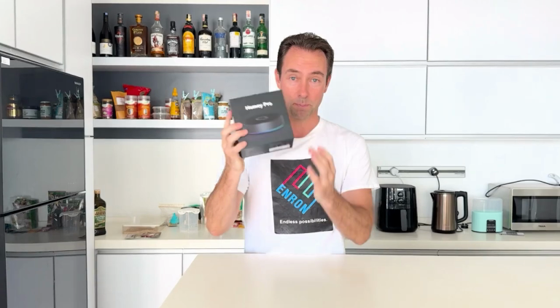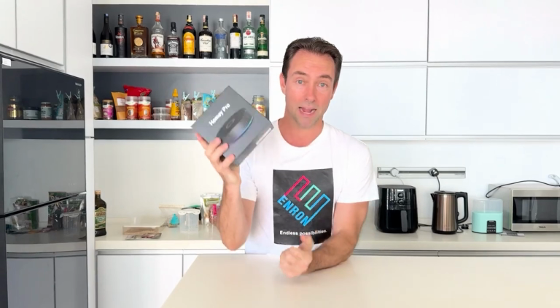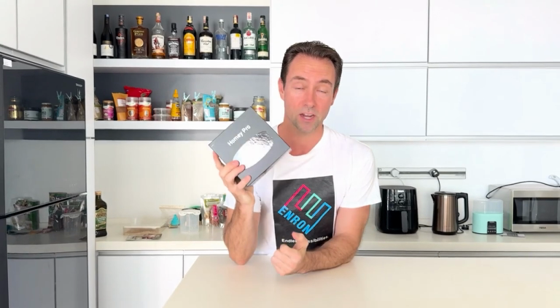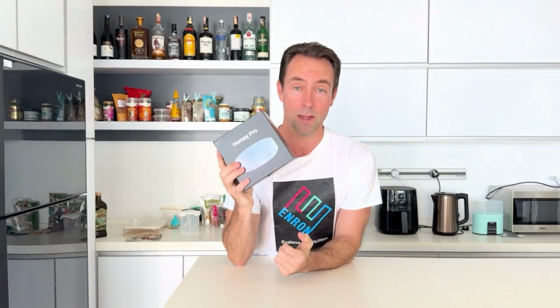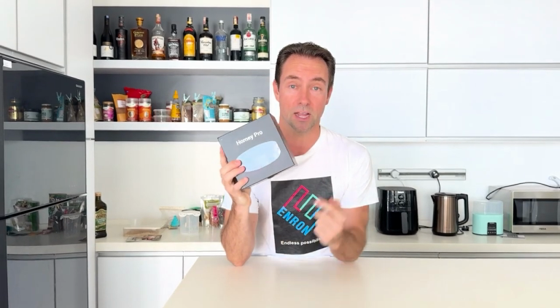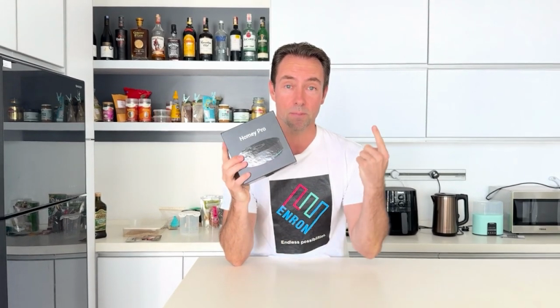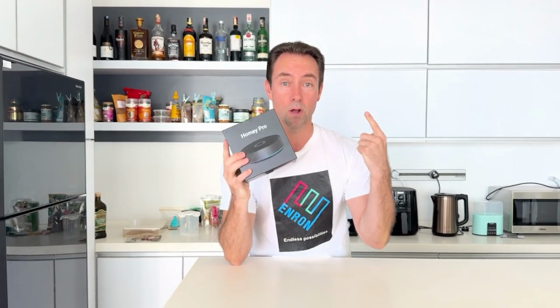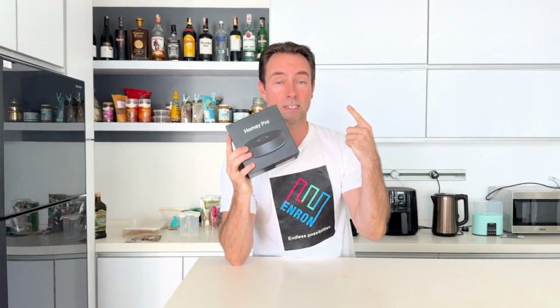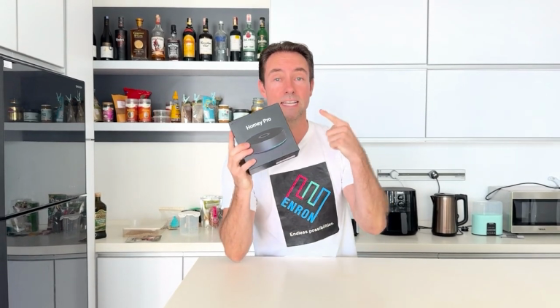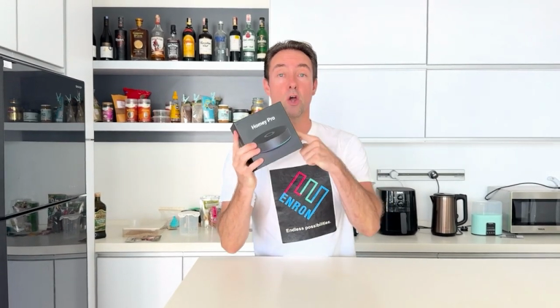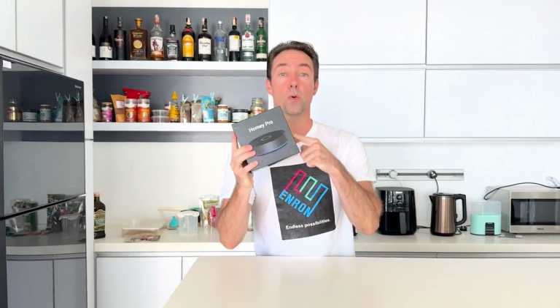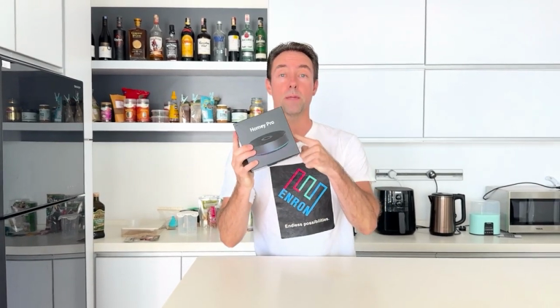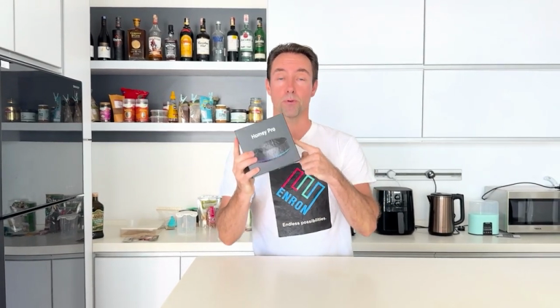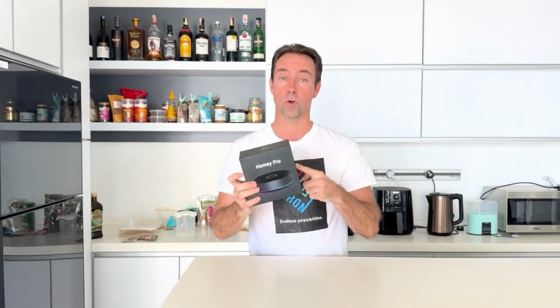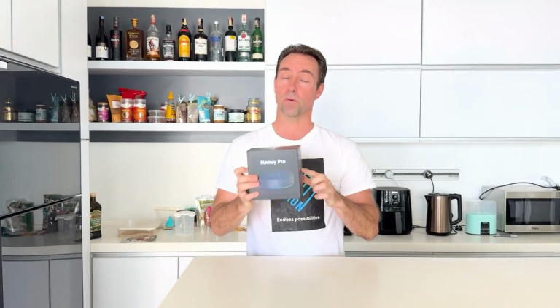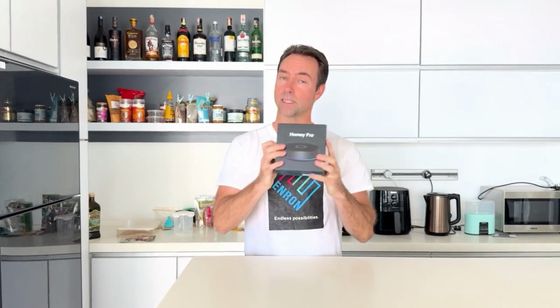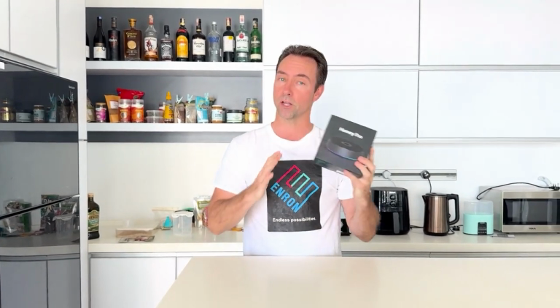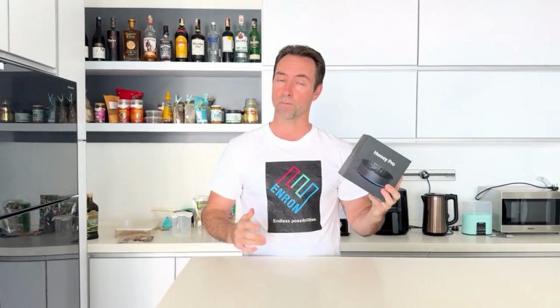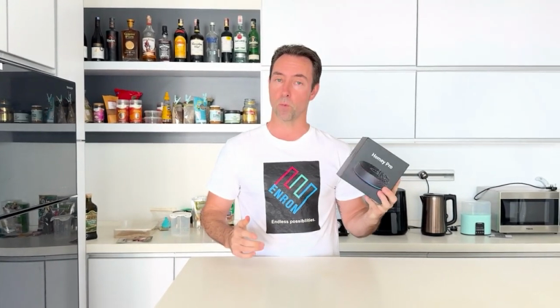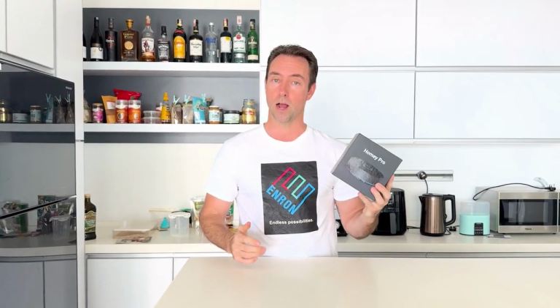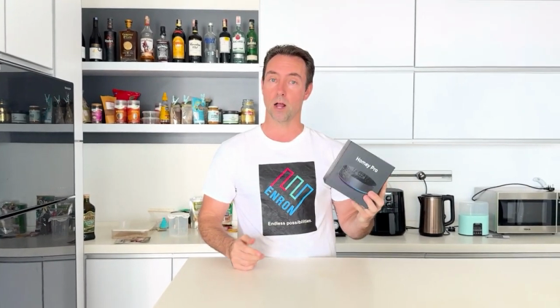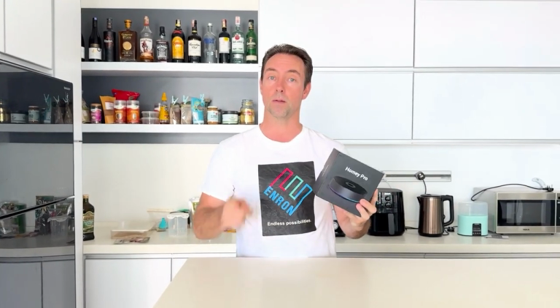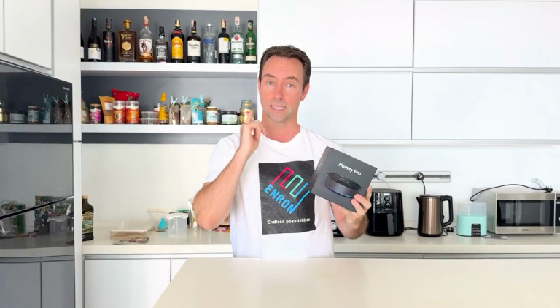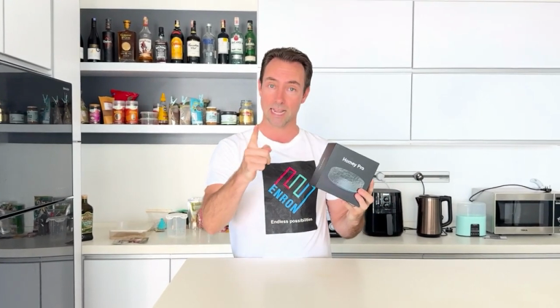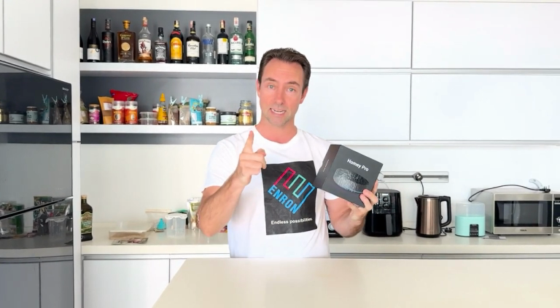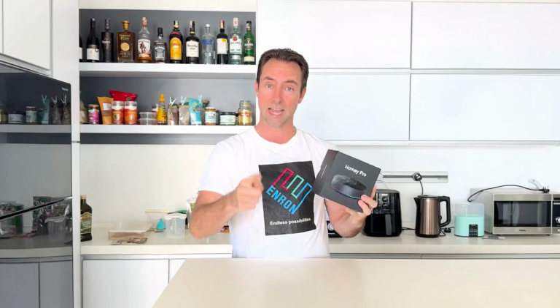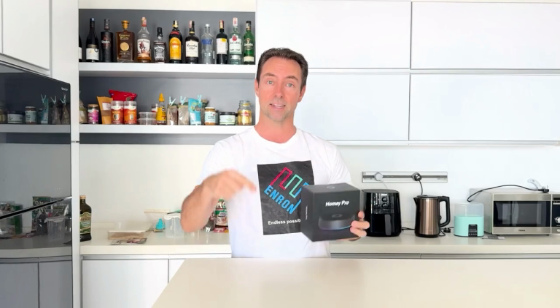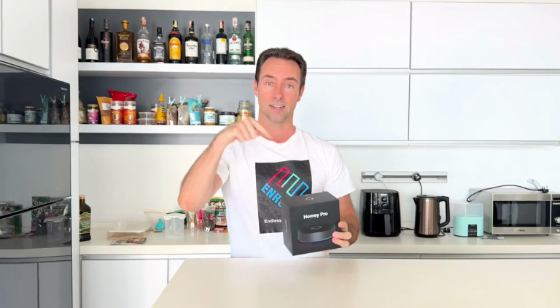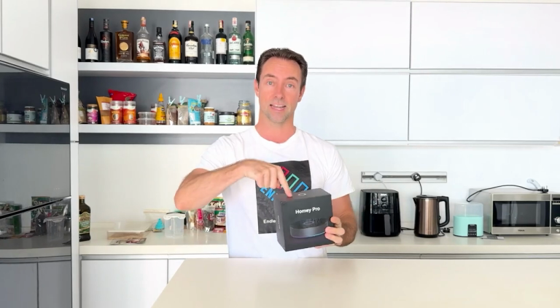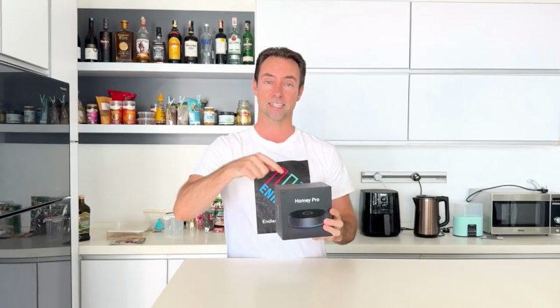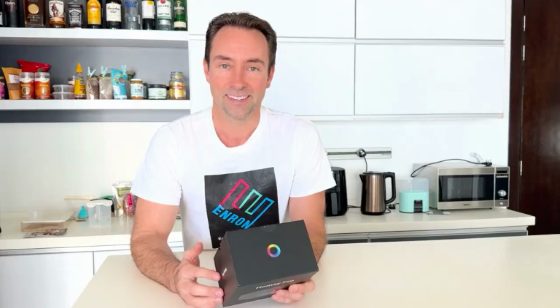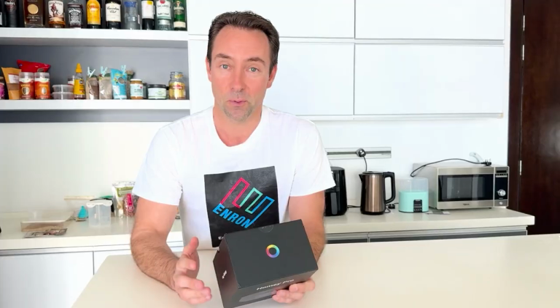It's about time to unbox this Homey Pro. I've been sitting on it for a while. Today's the day. Let's get started.